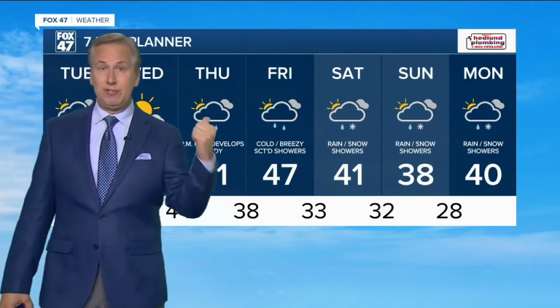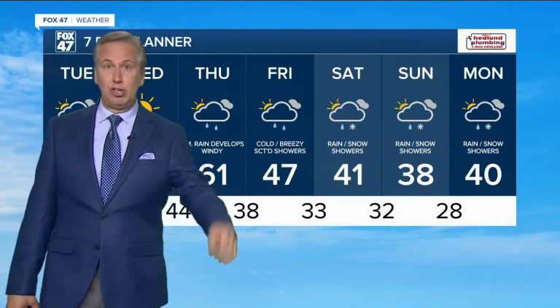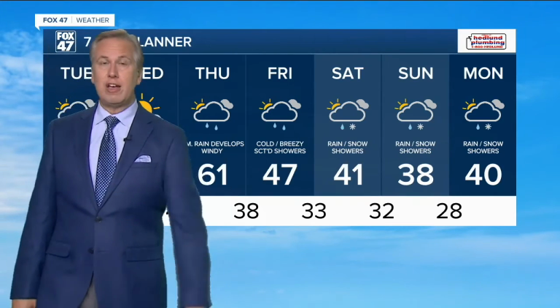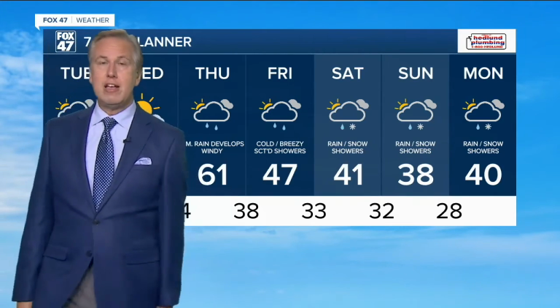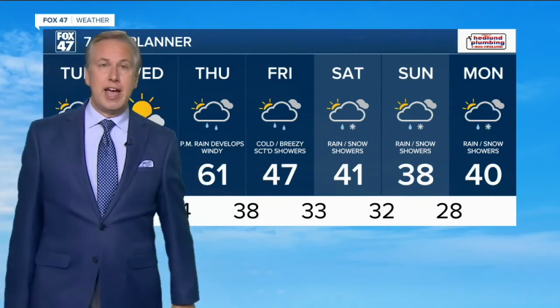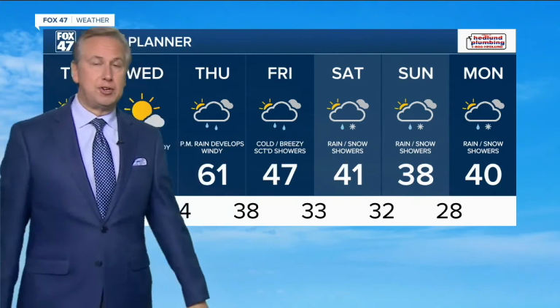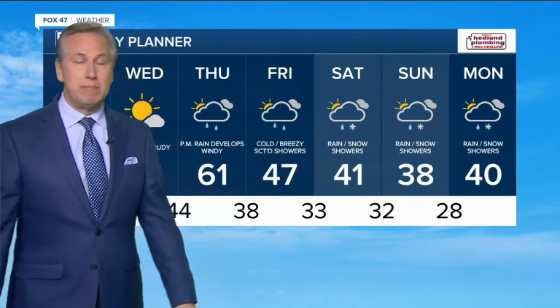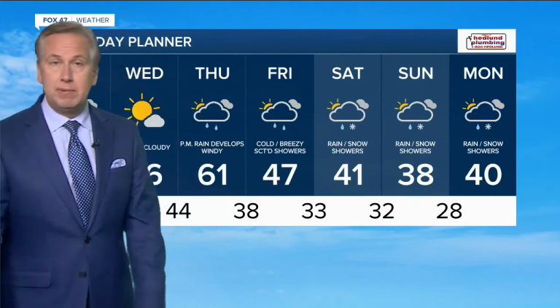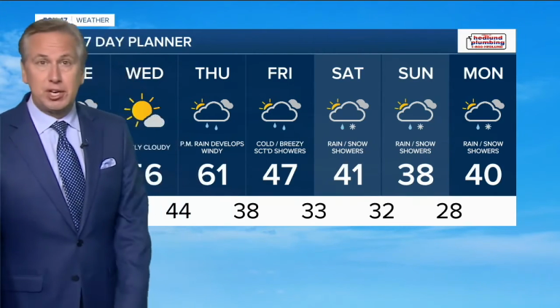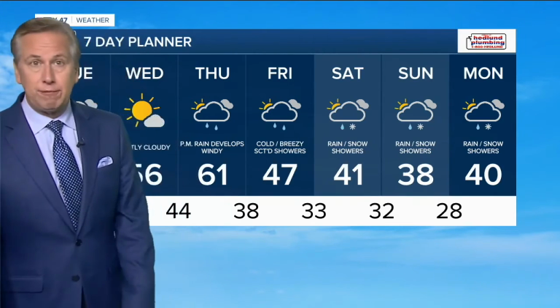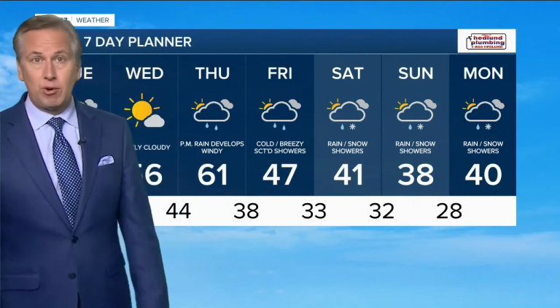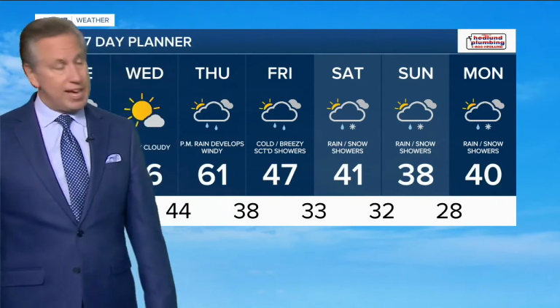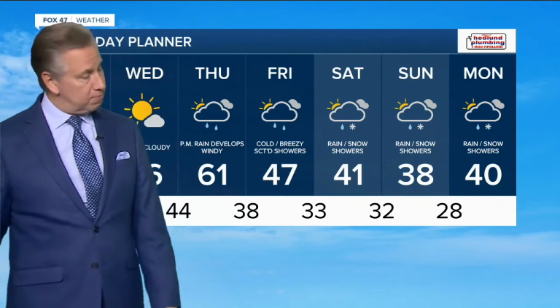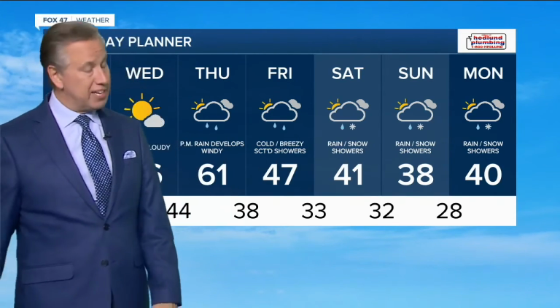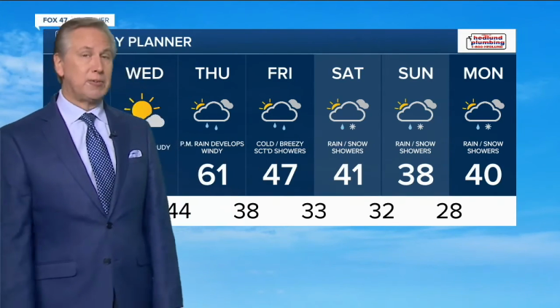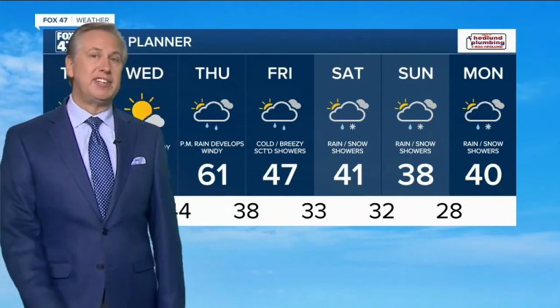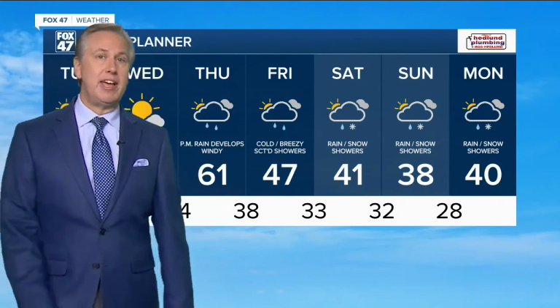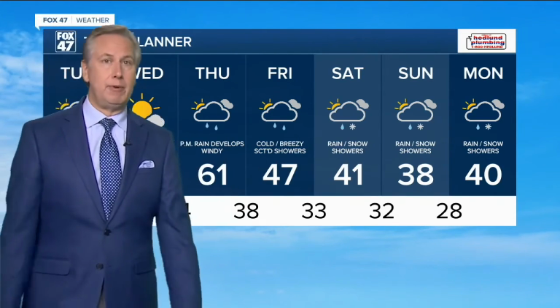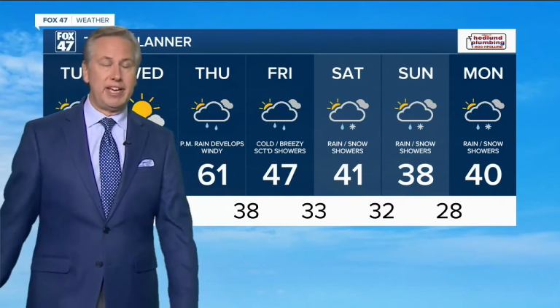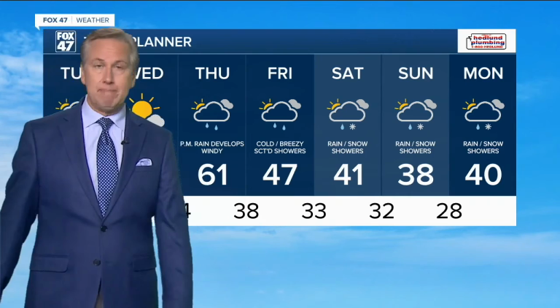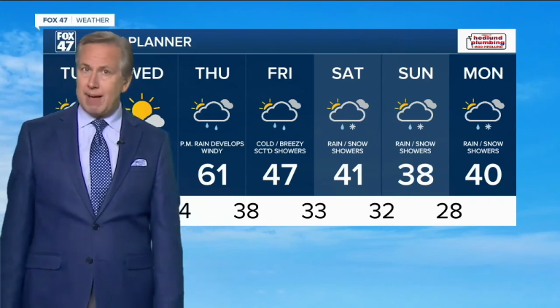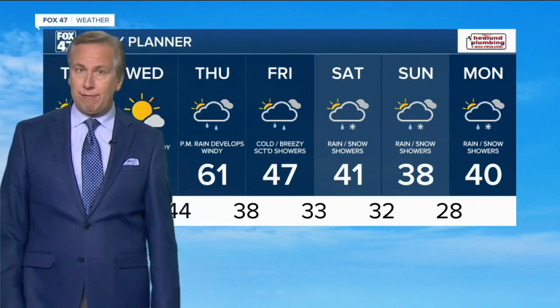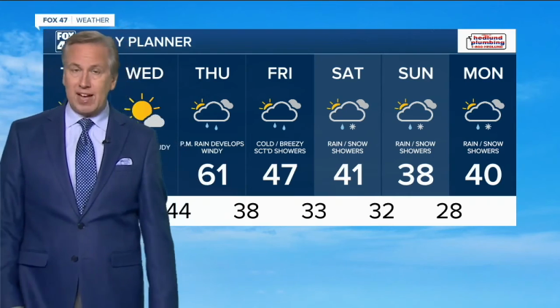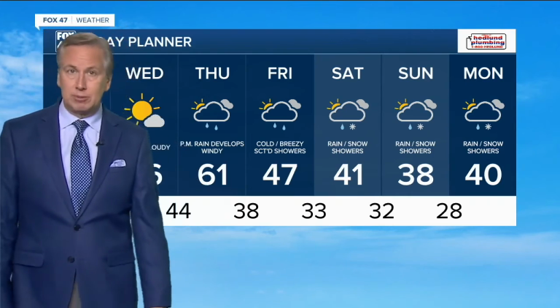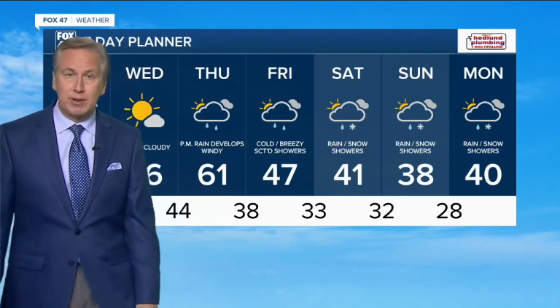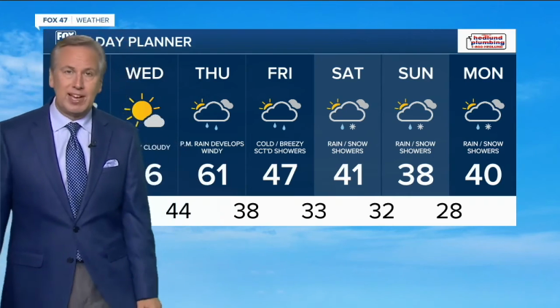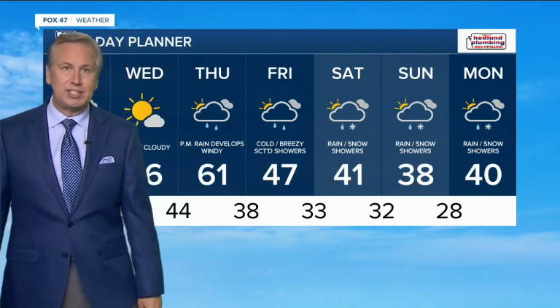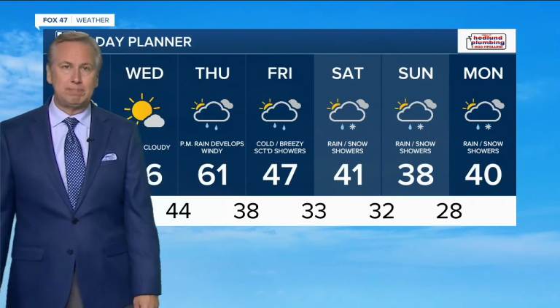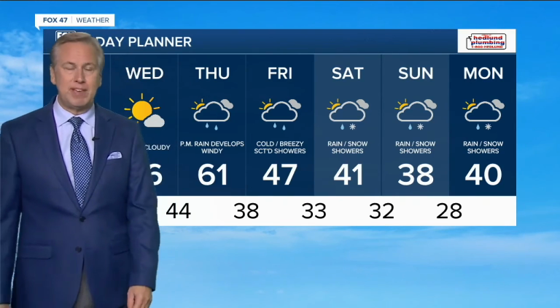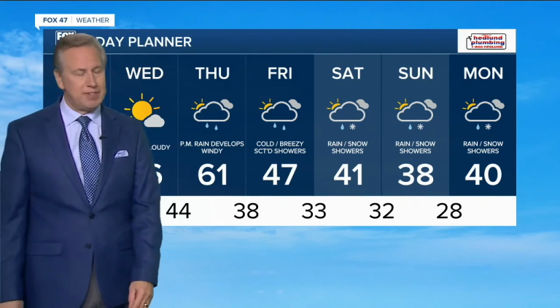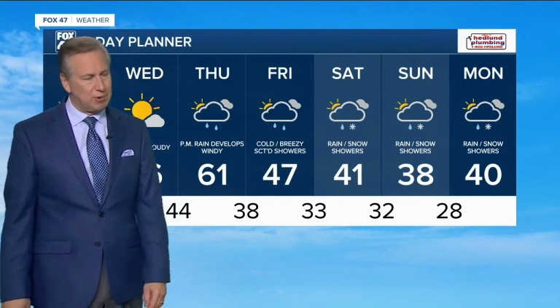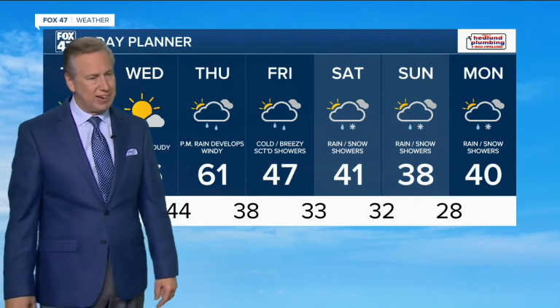That is a look at your Mid Michigan forecast. Make it a great day everybody. I'm Fox meteorologist Kevin Craig.